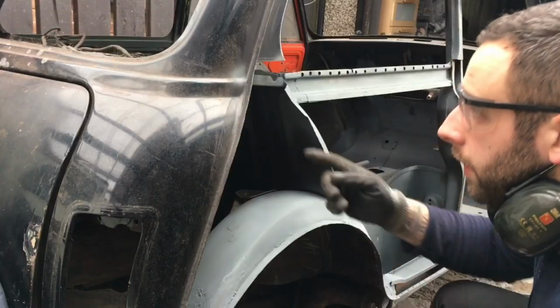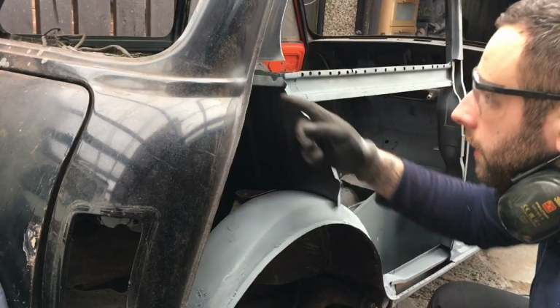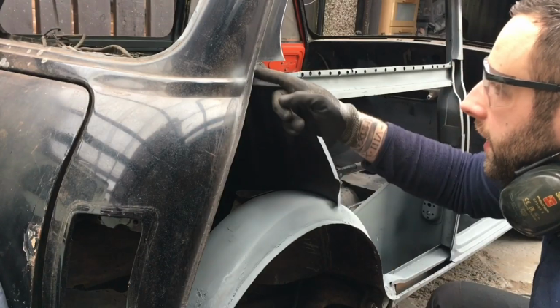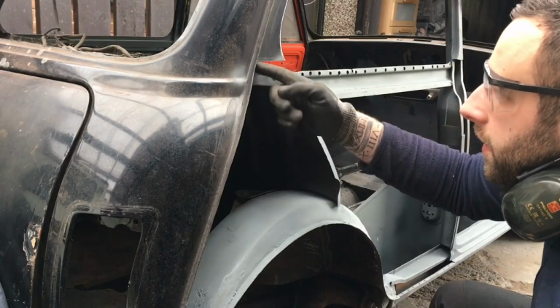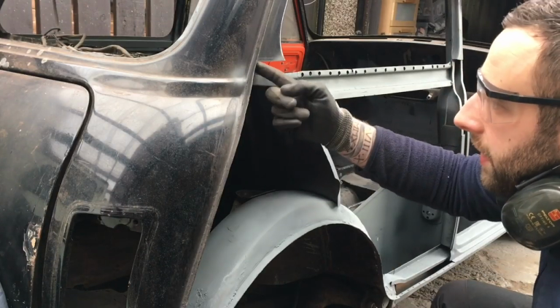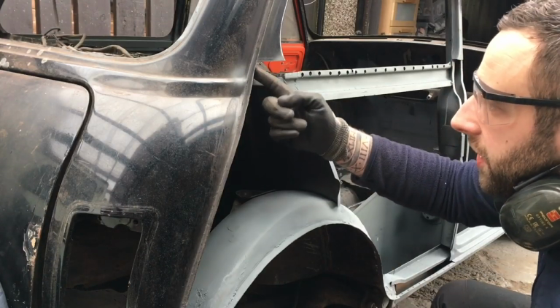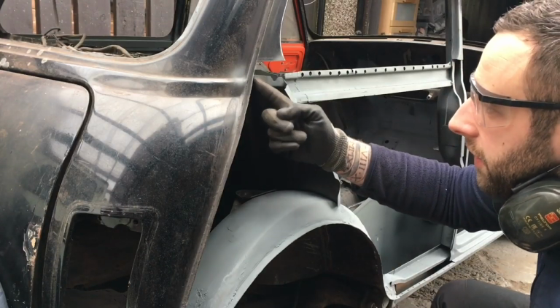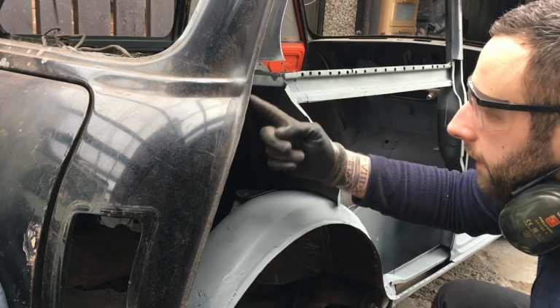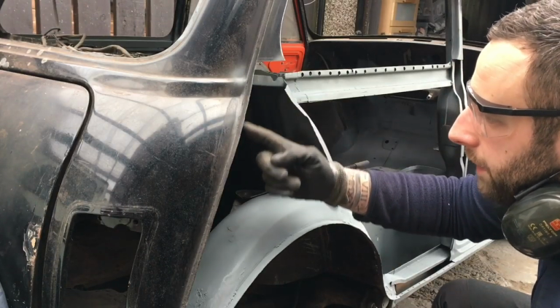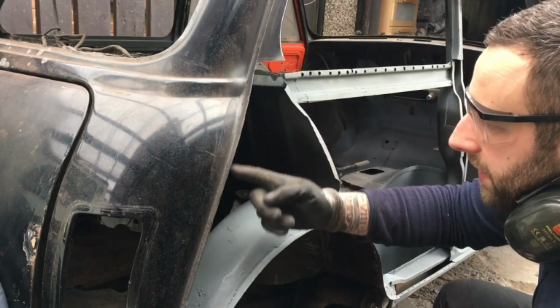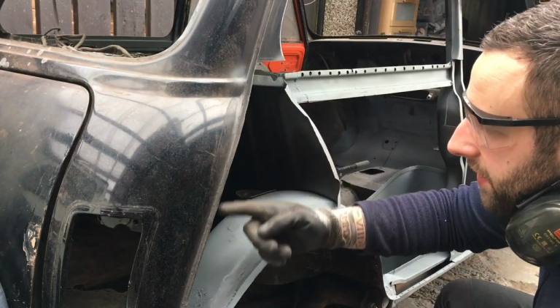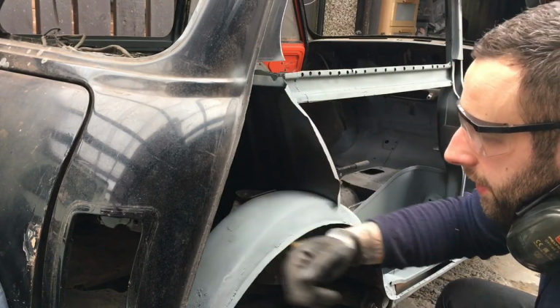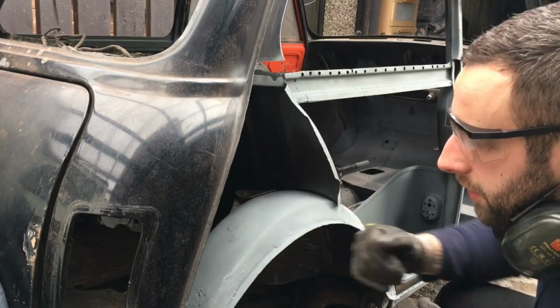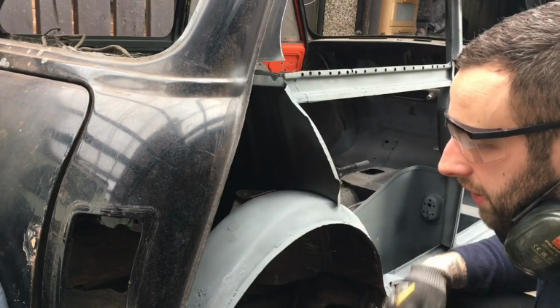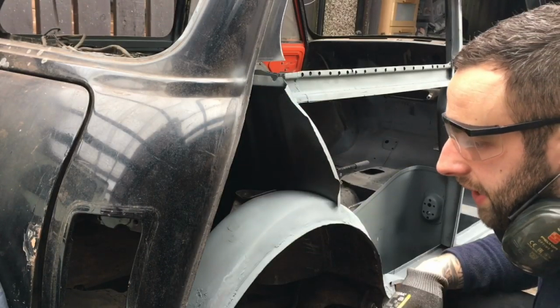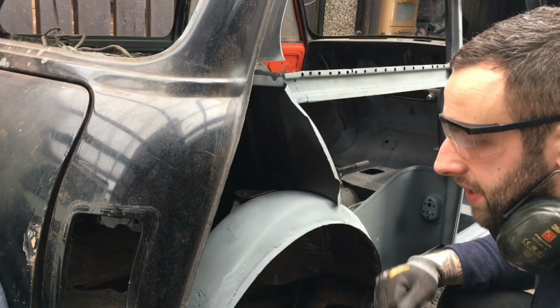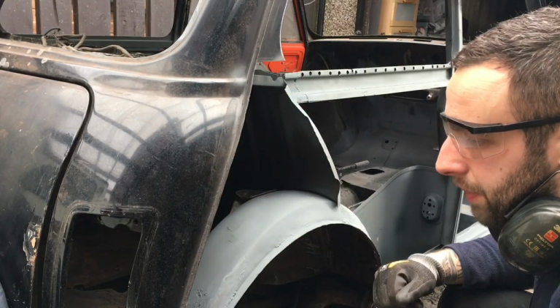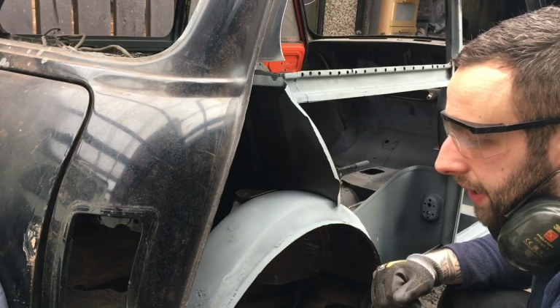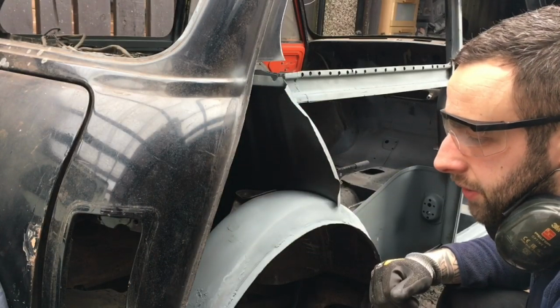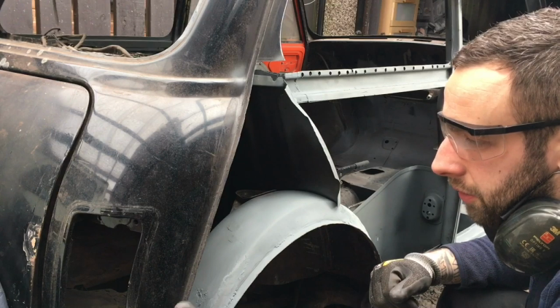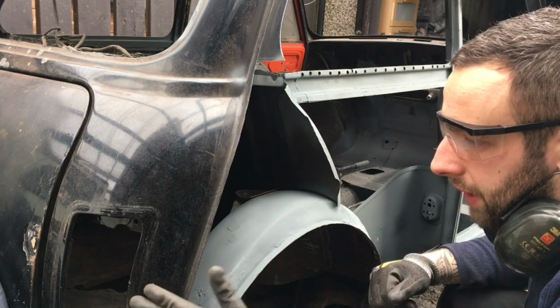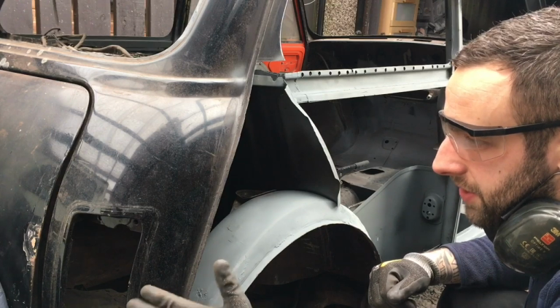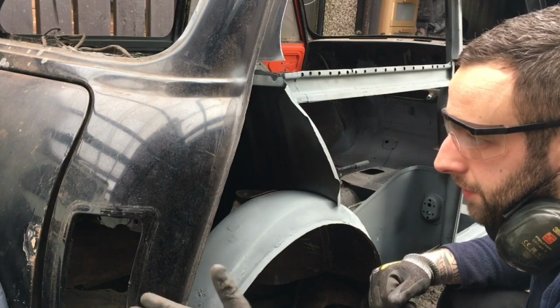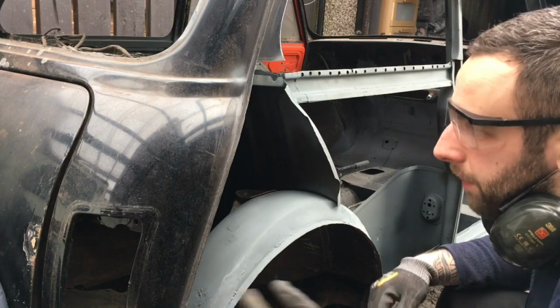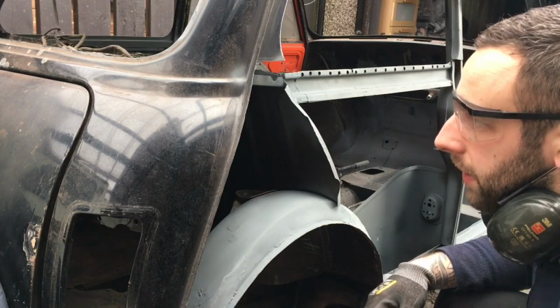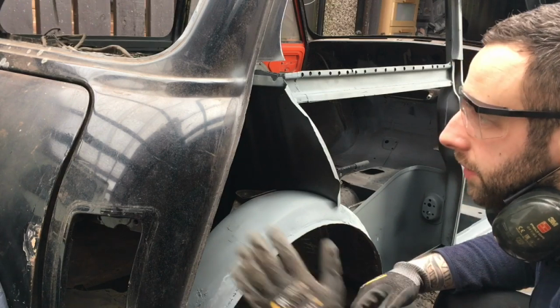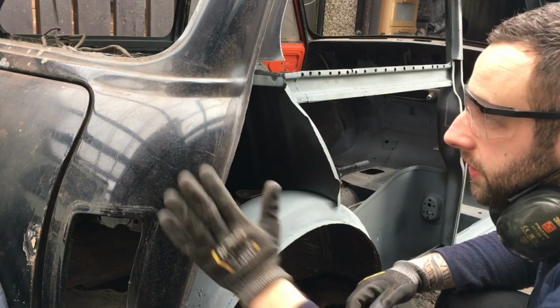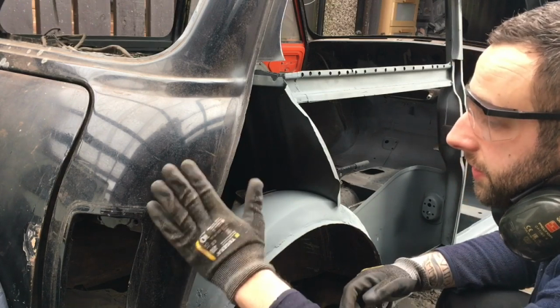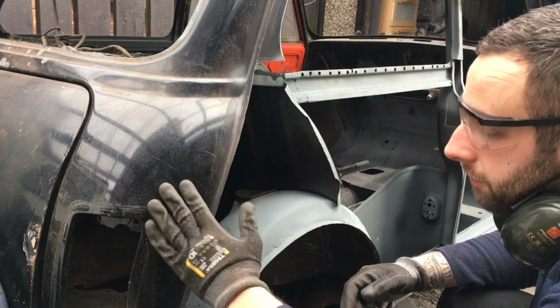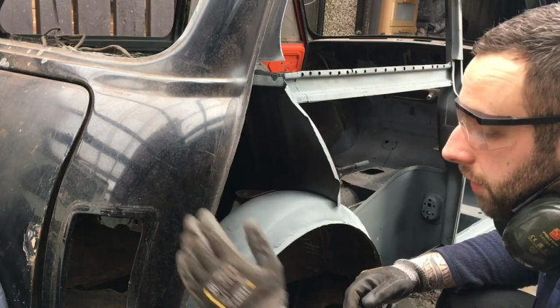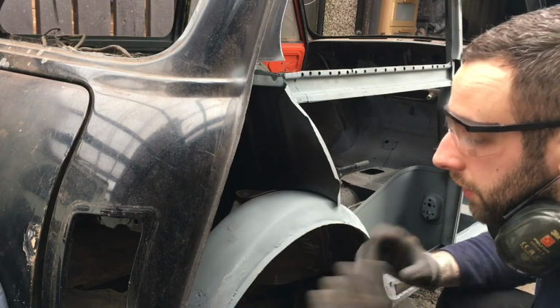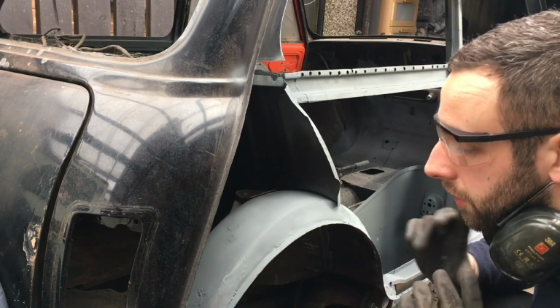I'm literally going to use a flat disc just to clean this edge back so I don't damage this back panel, because it's really really good.